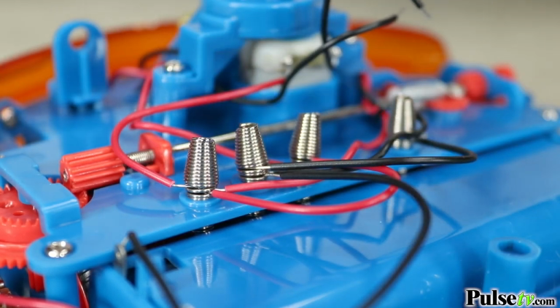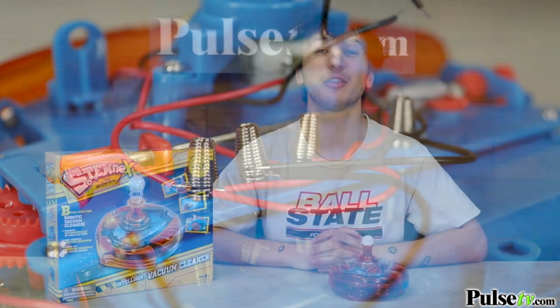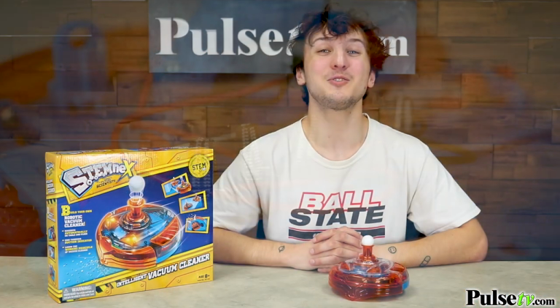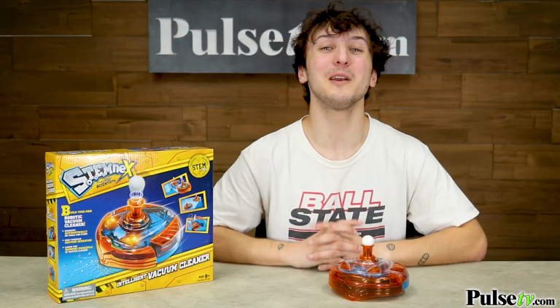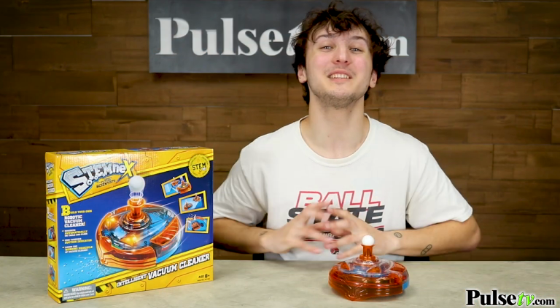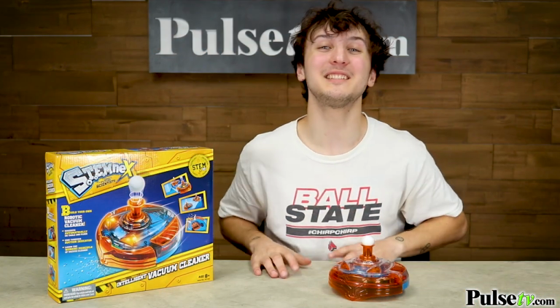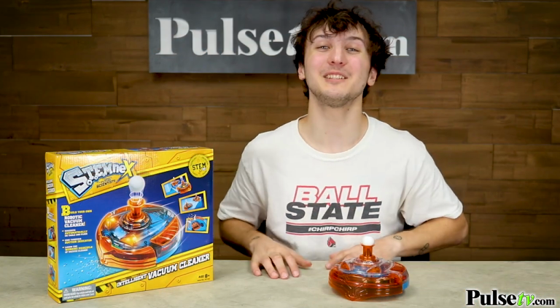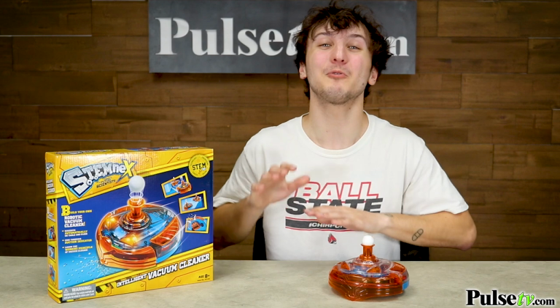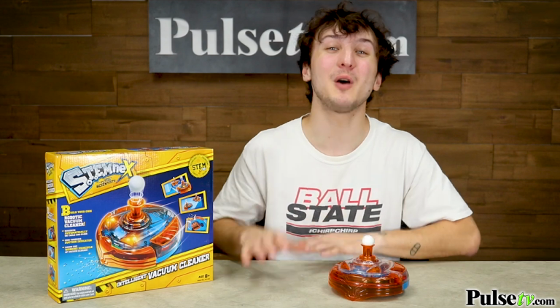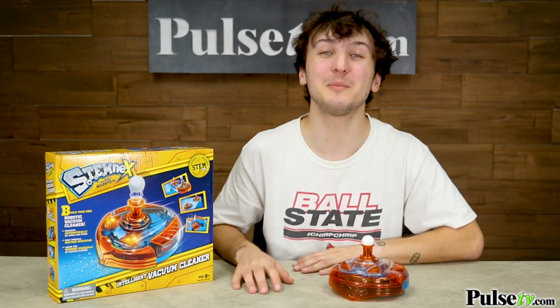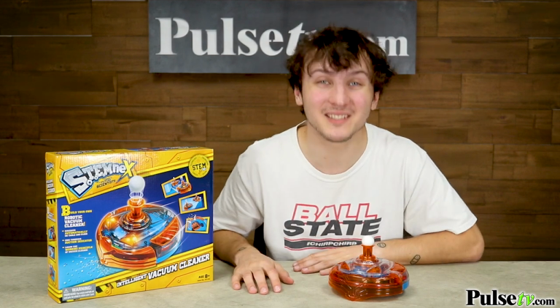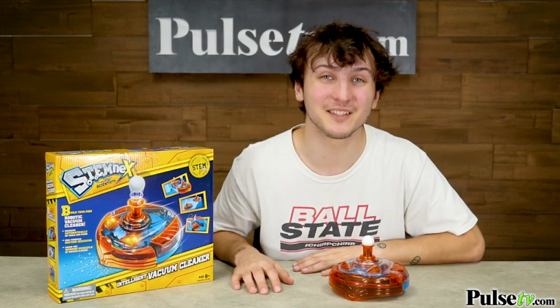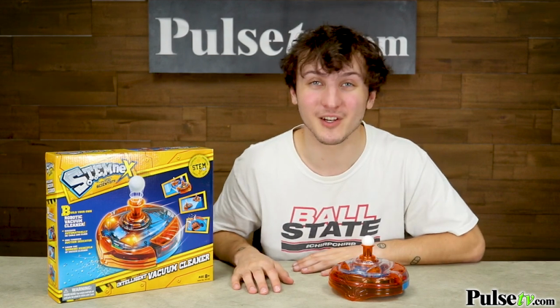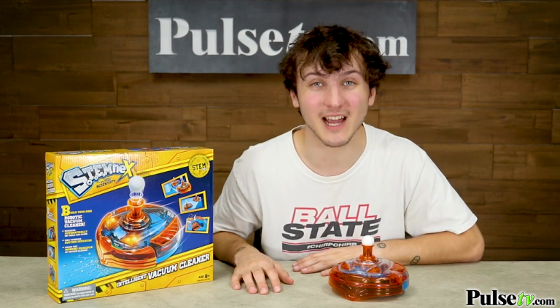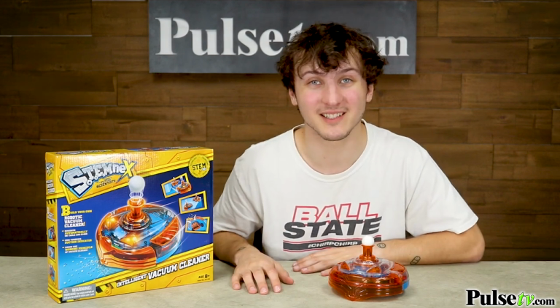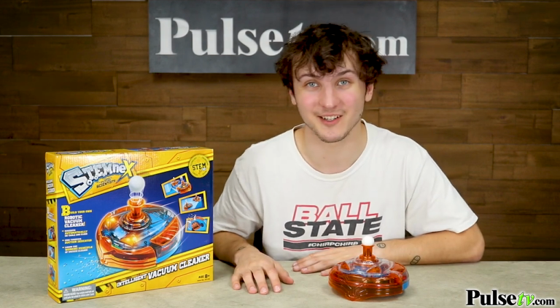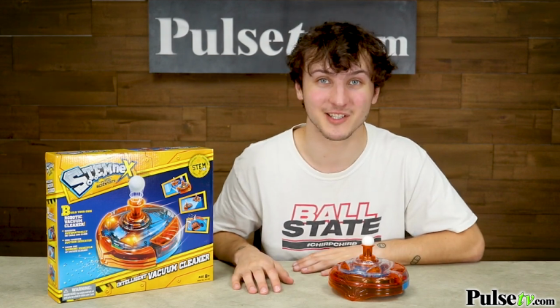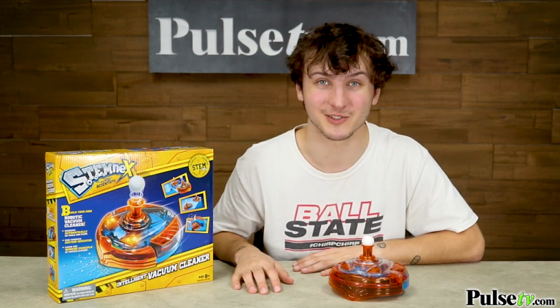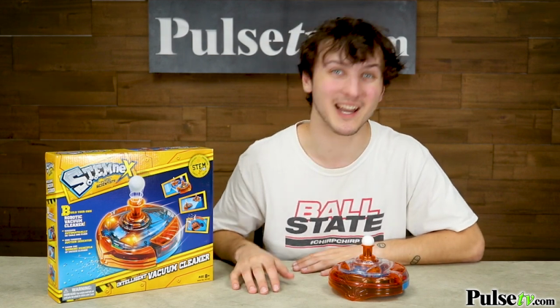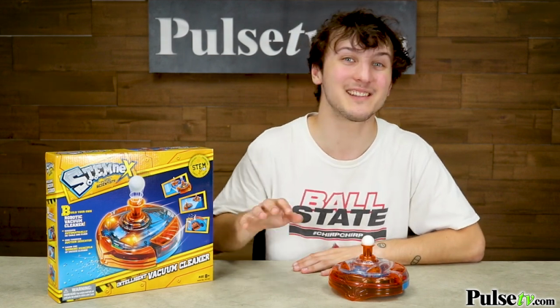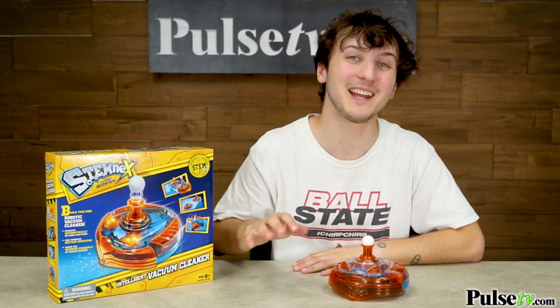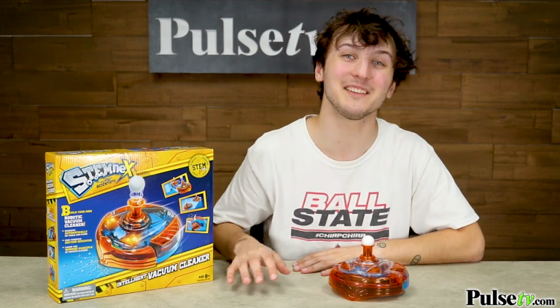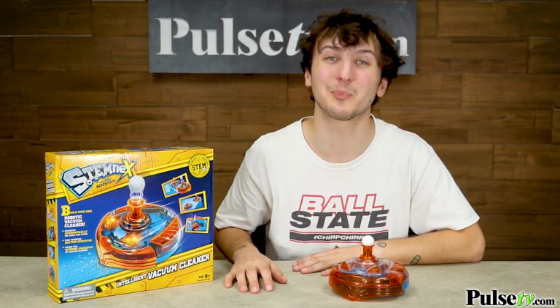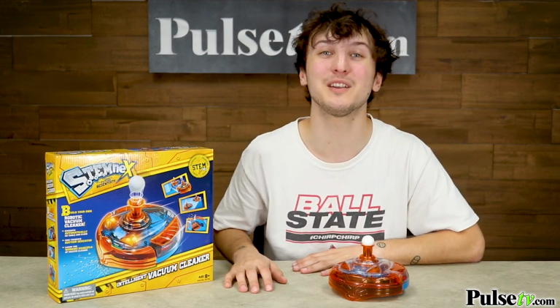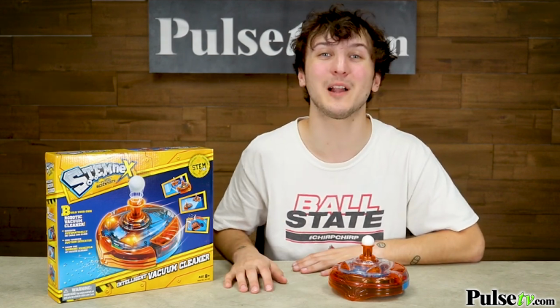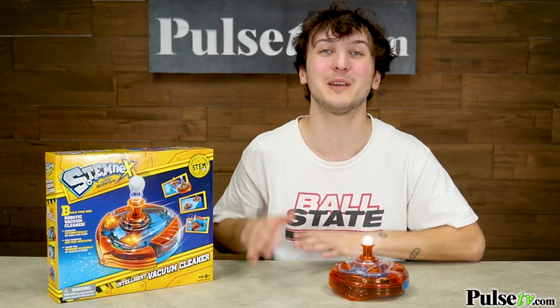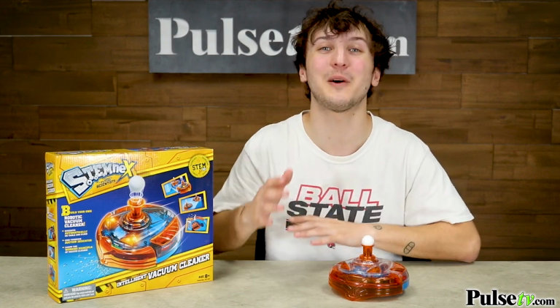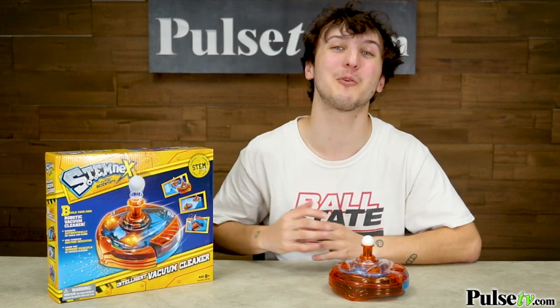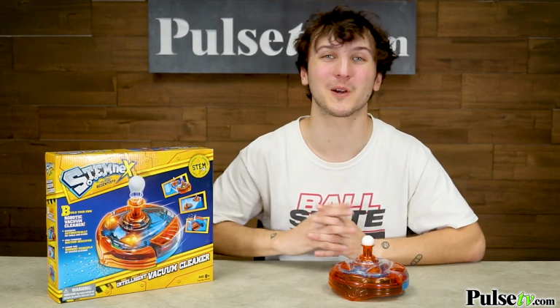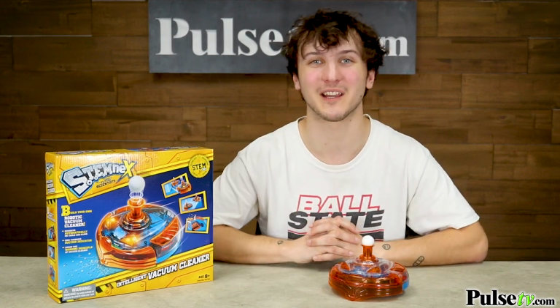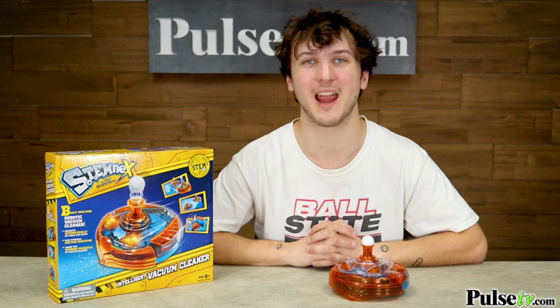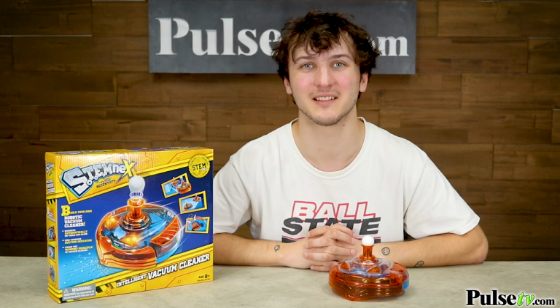This toy will instill a remarkable sense of curiosity in your children, as it enhances brain development while they work with their hands.